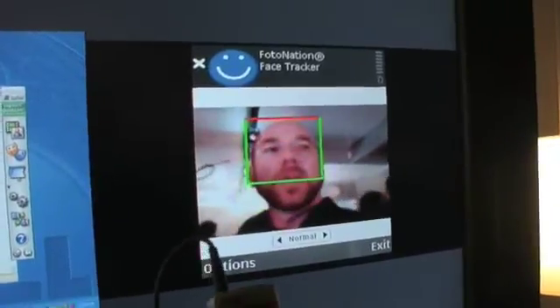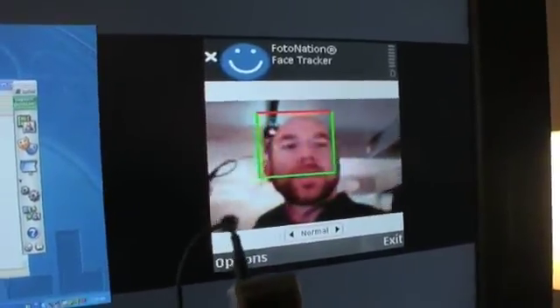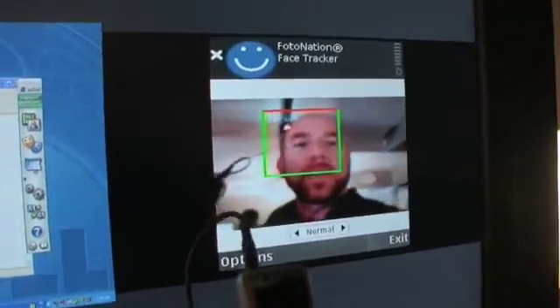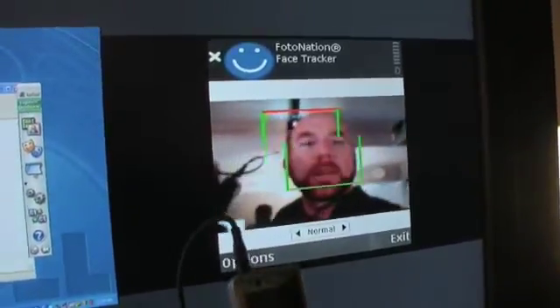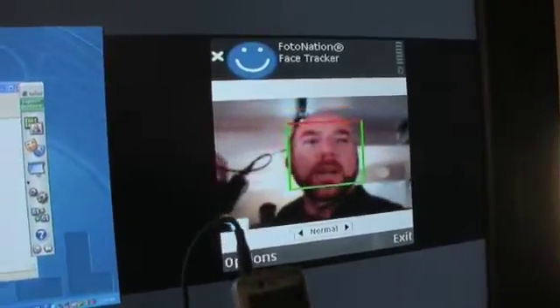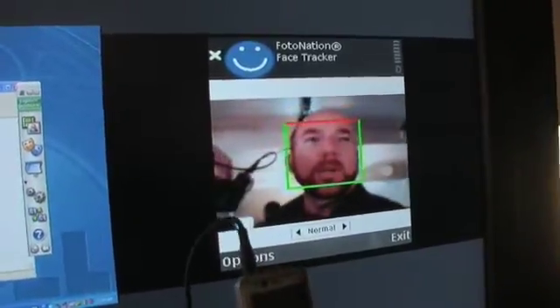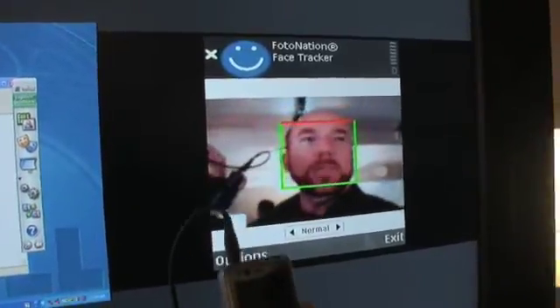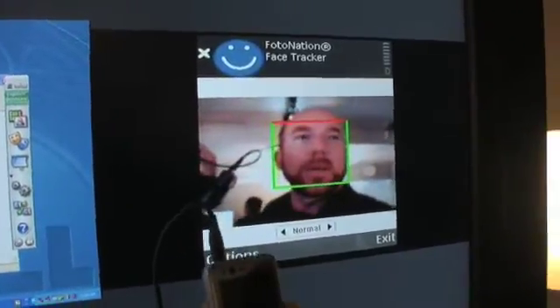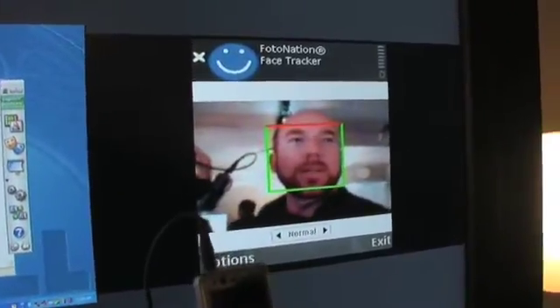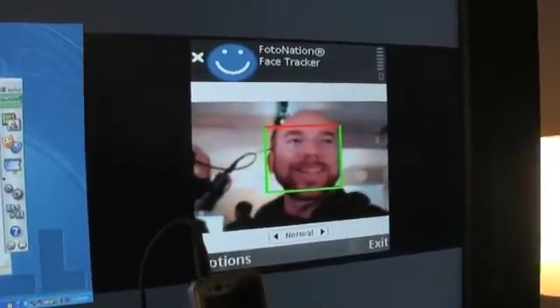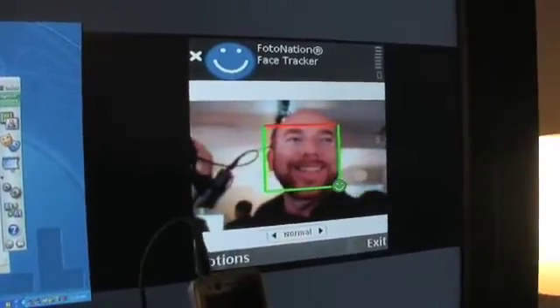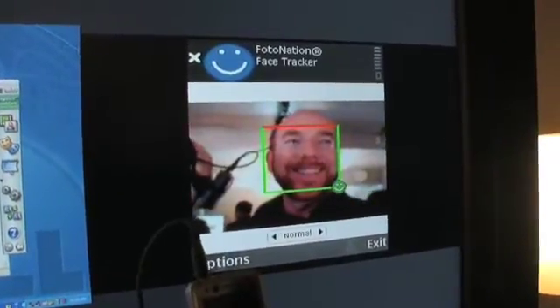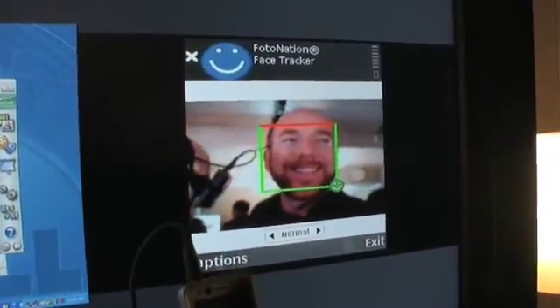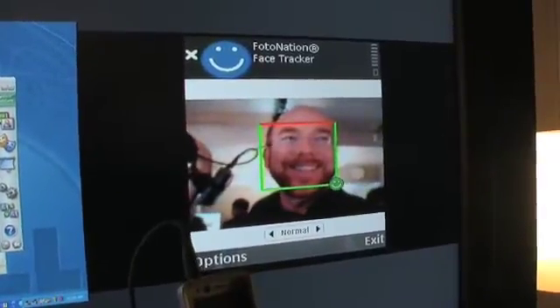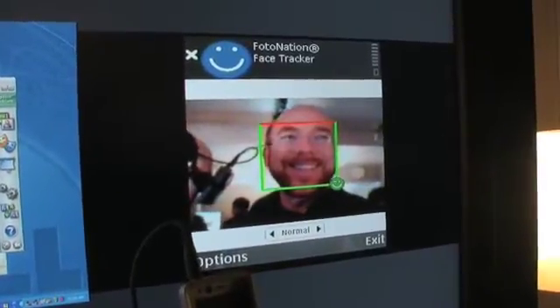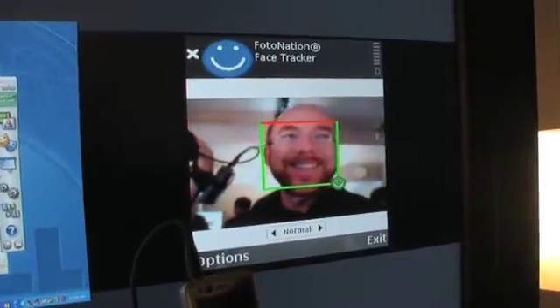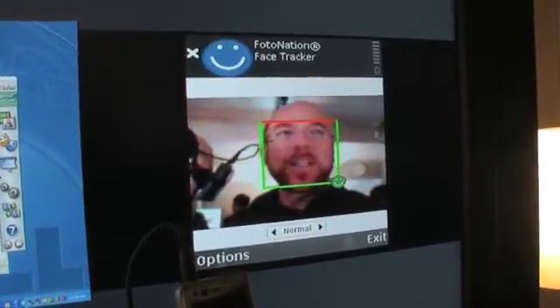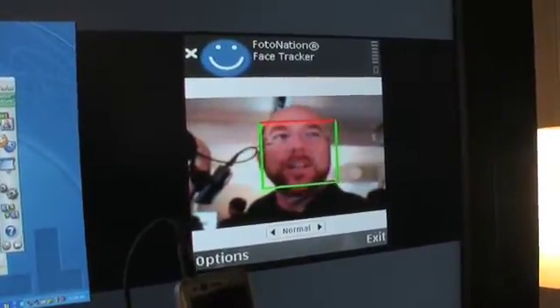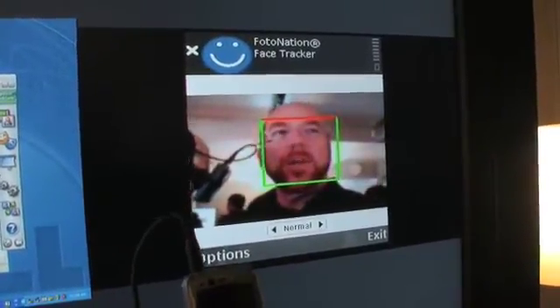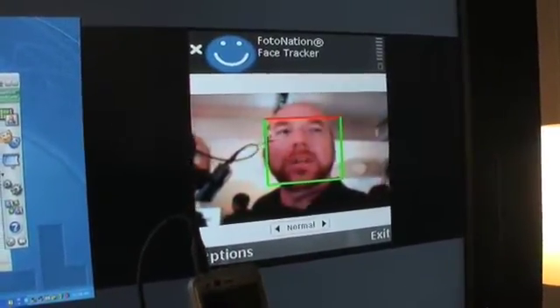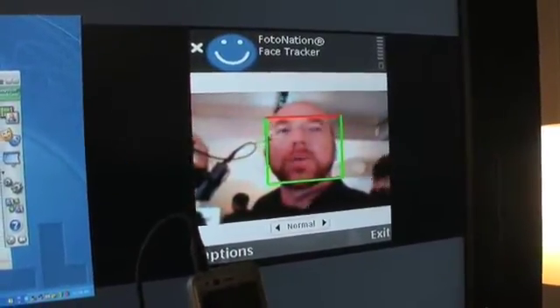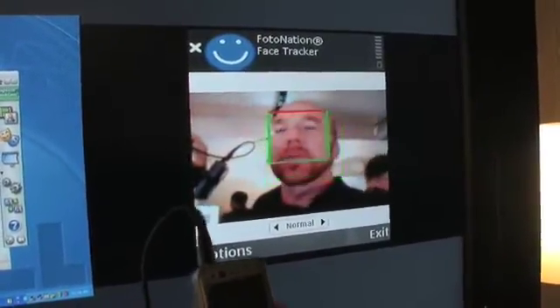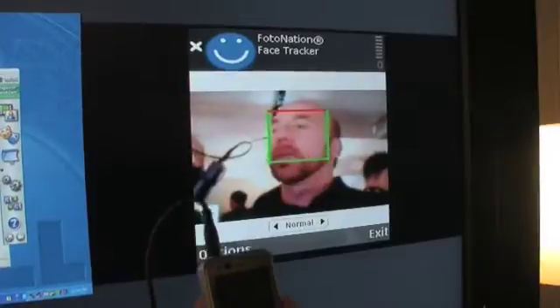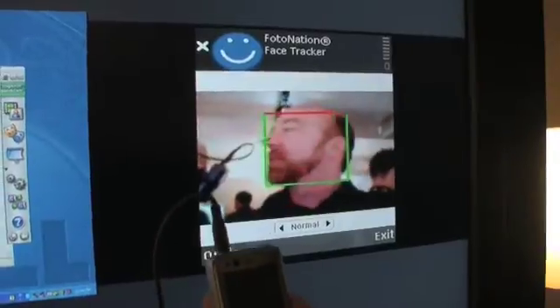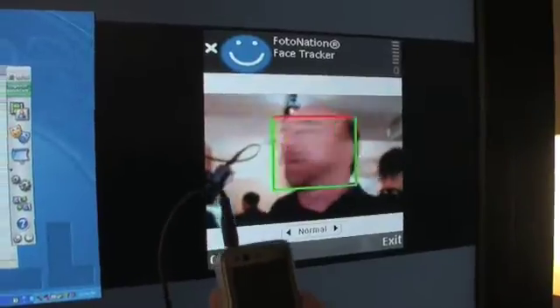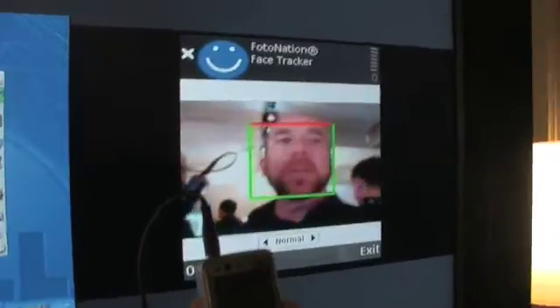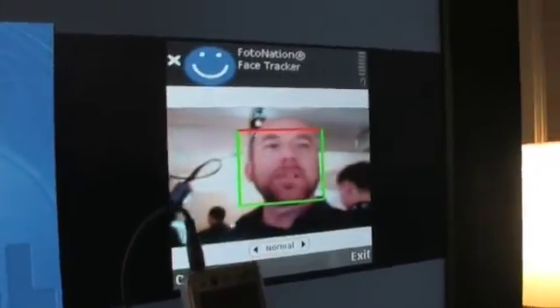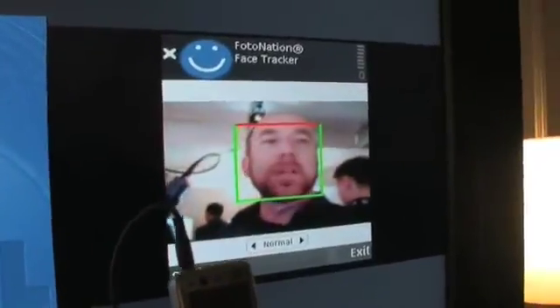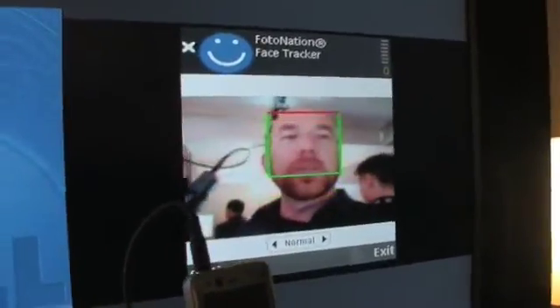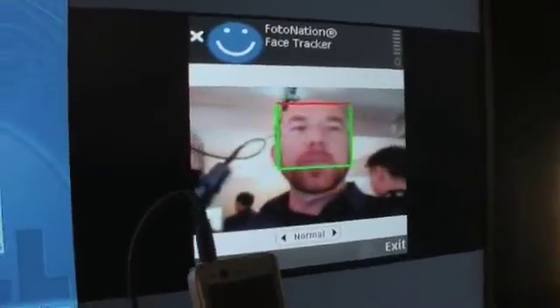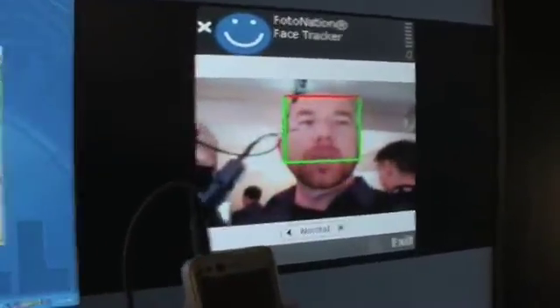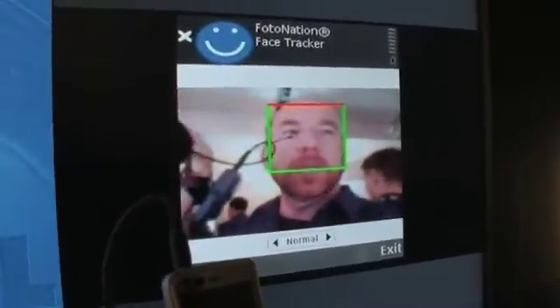So if I look at the camera and I smile, you can see in the lower right-hand corner there's a little green smiley face. I'll just do it a couple times here.